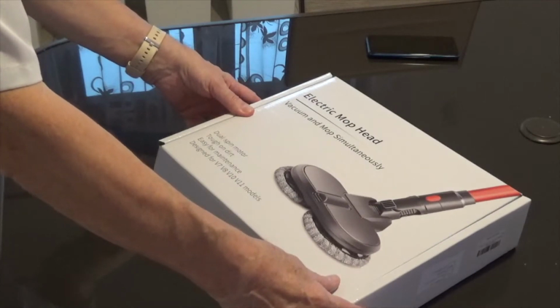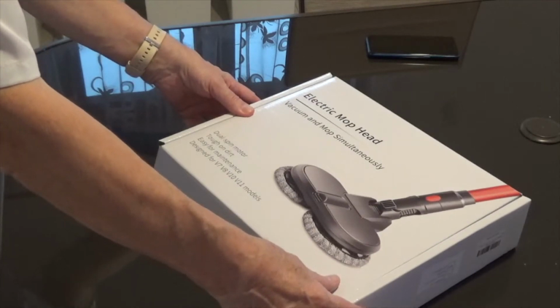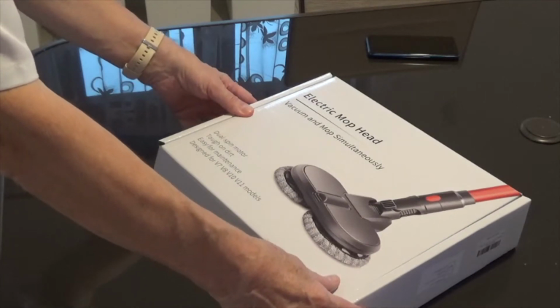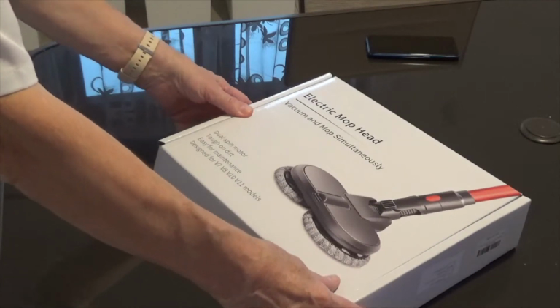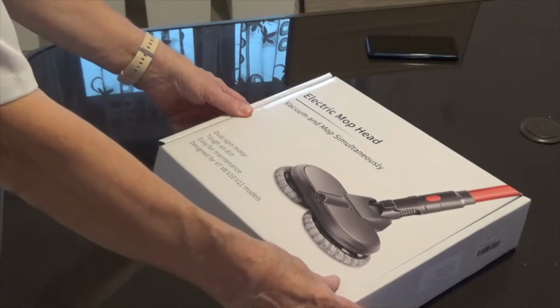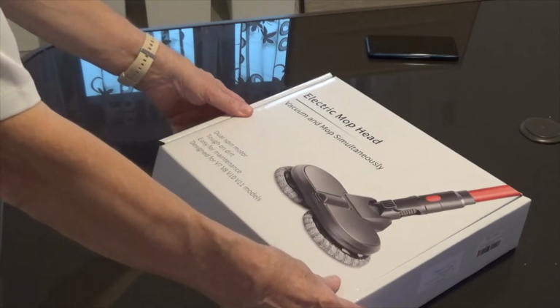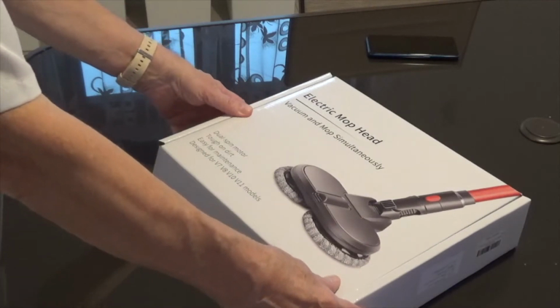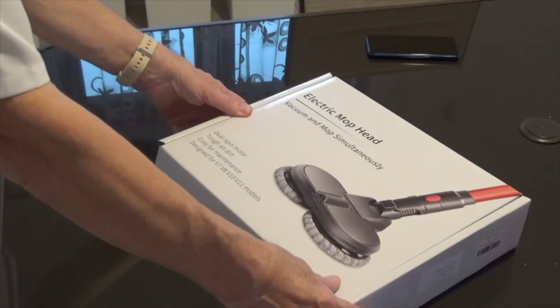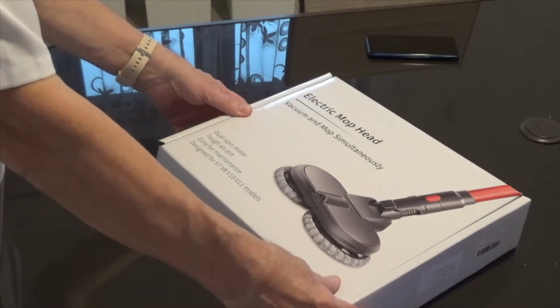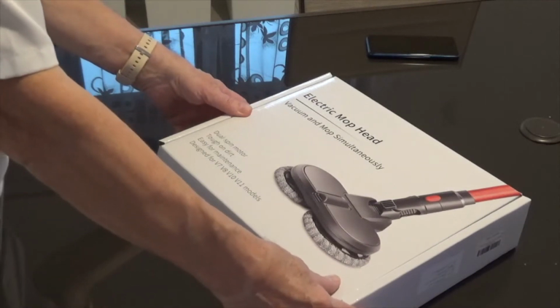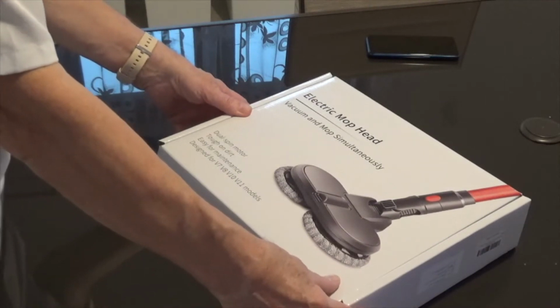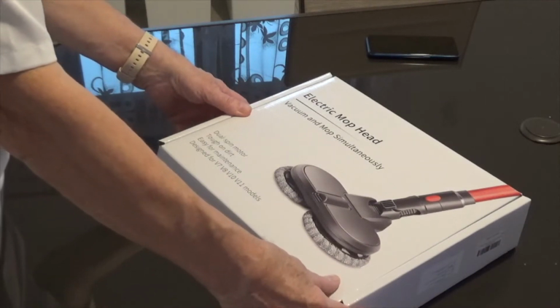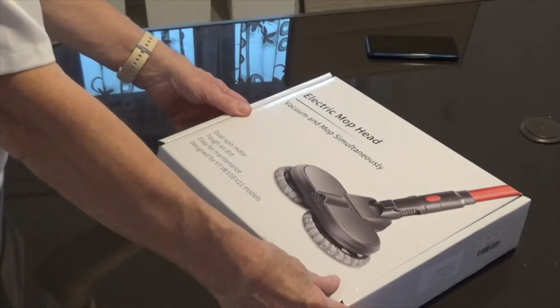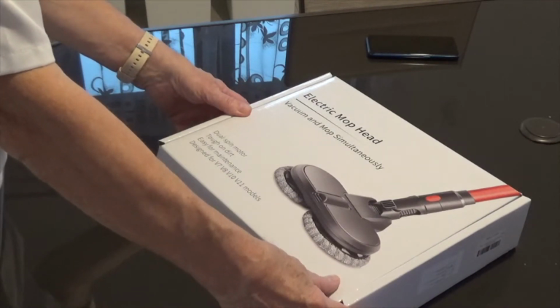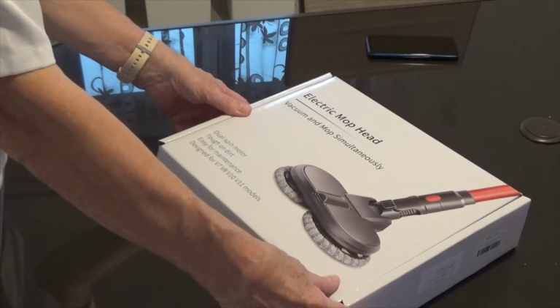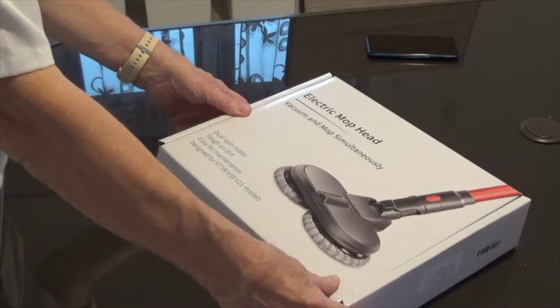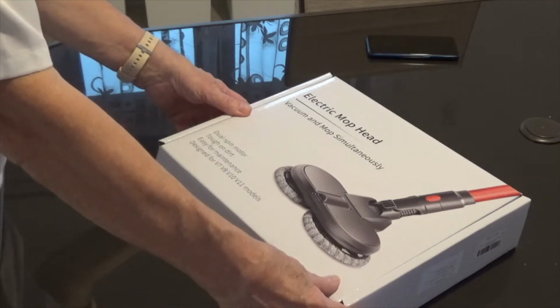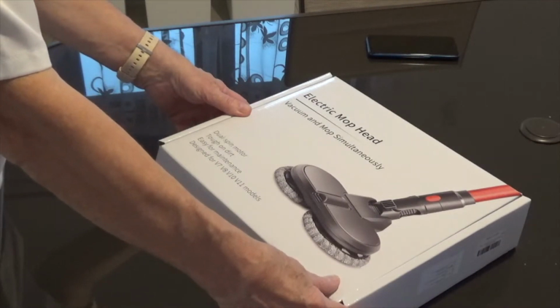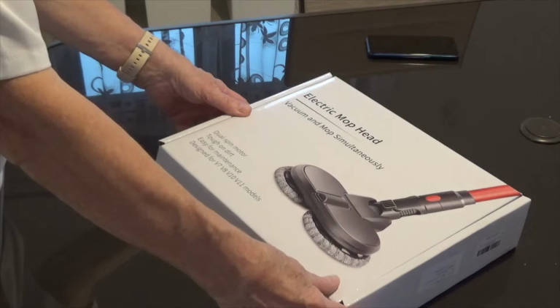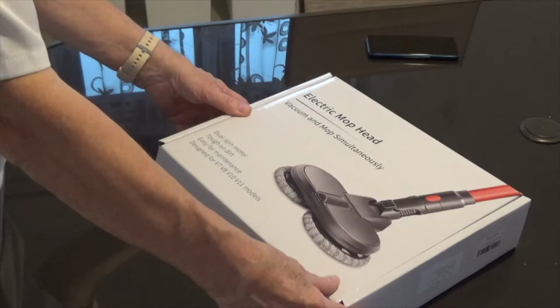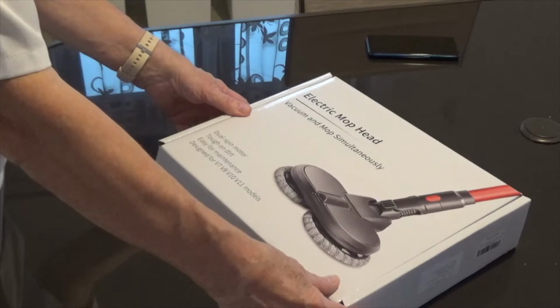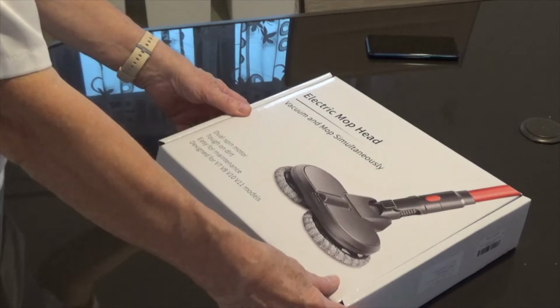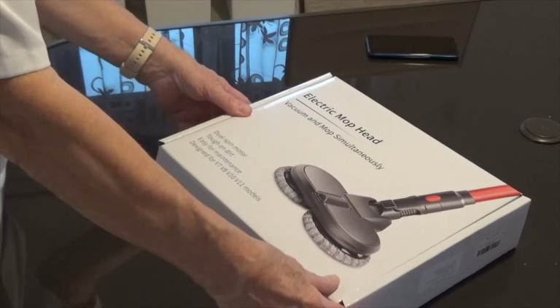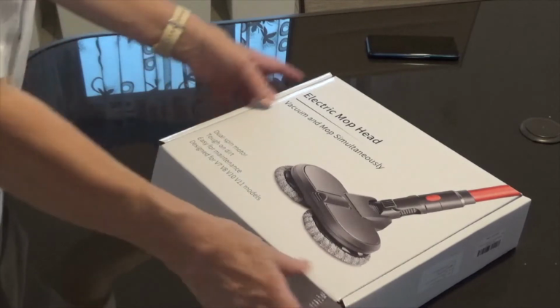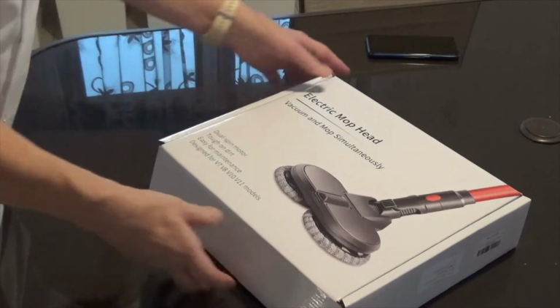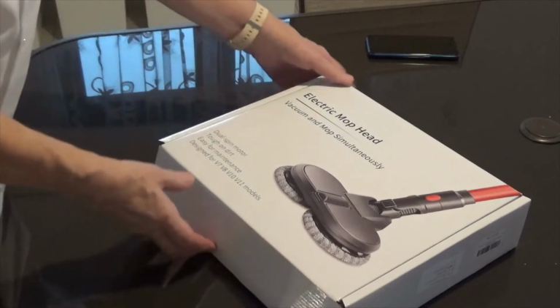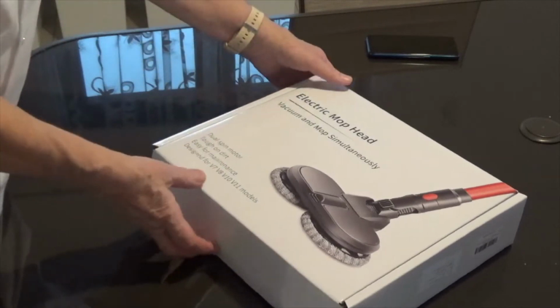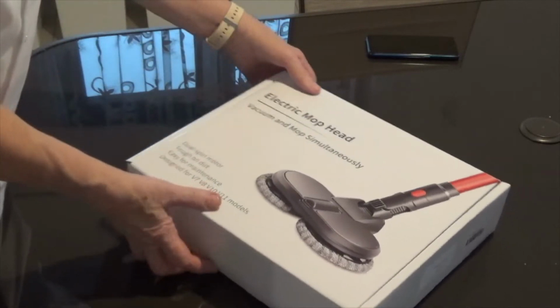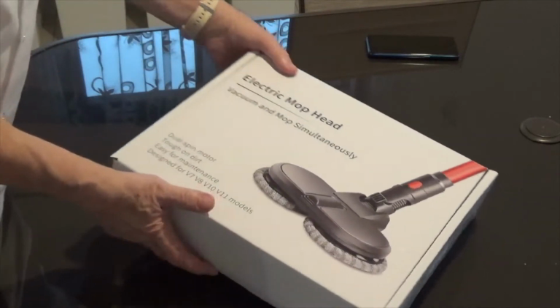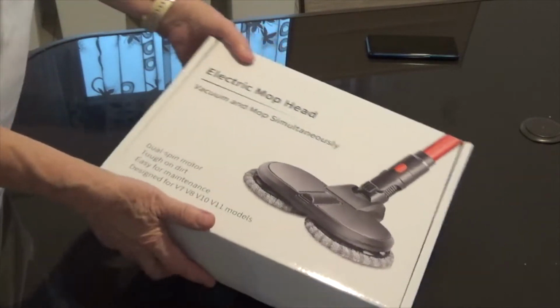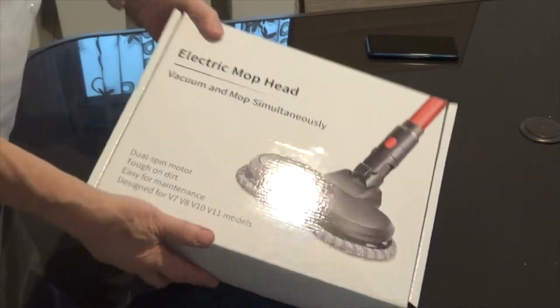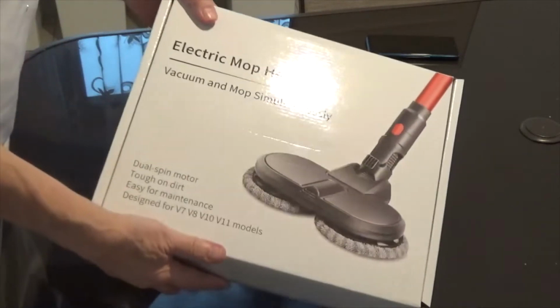Dual speed motor, tough on dirt, easy for maintenance. Designed for V7, V8, V10 and V11.